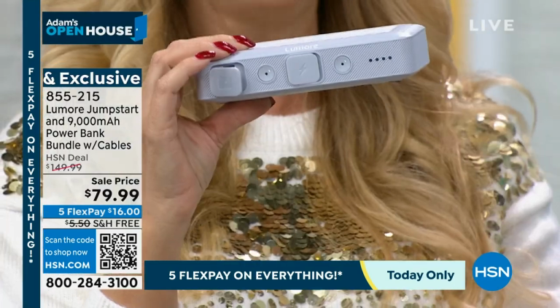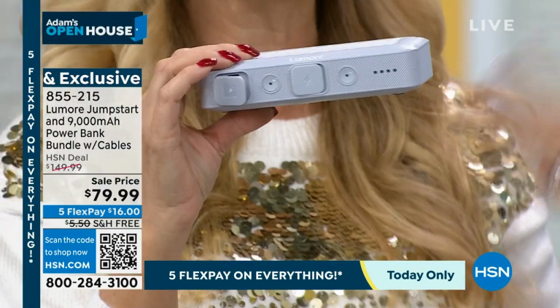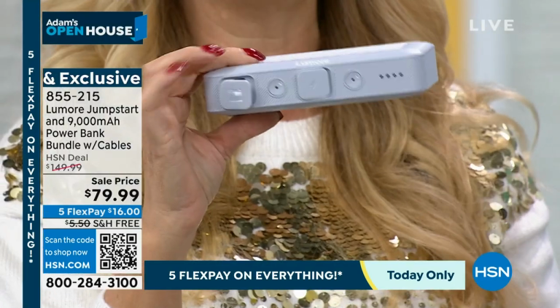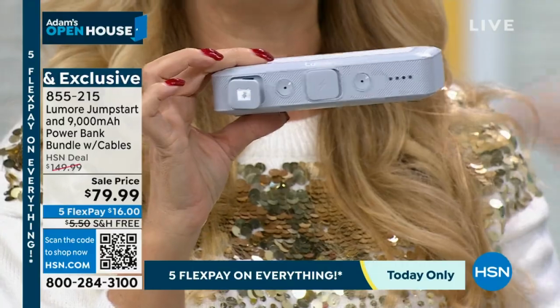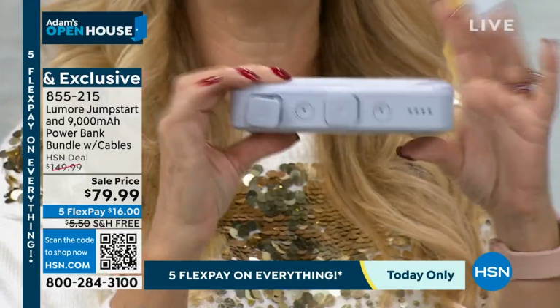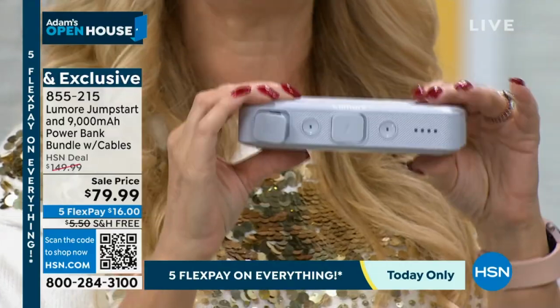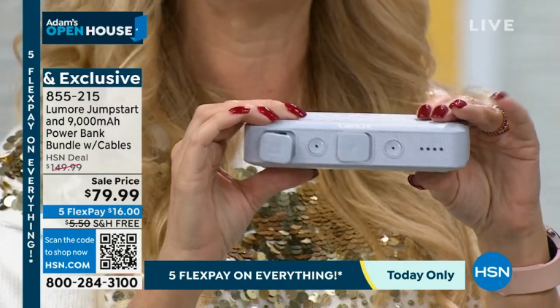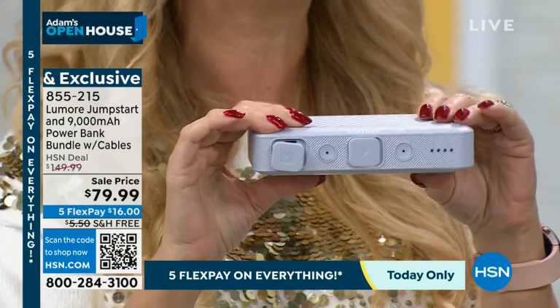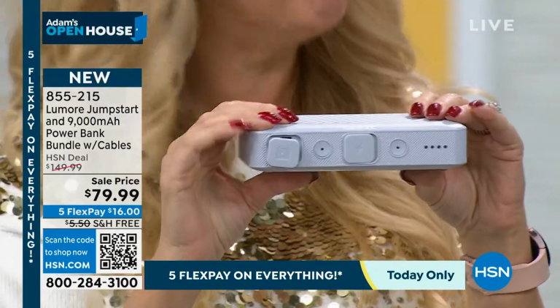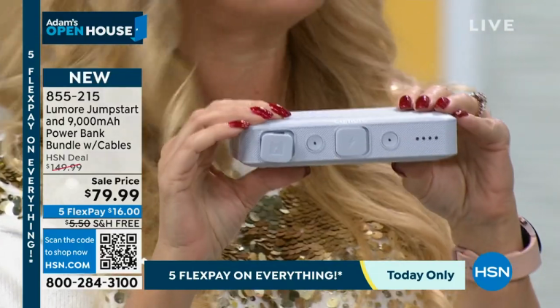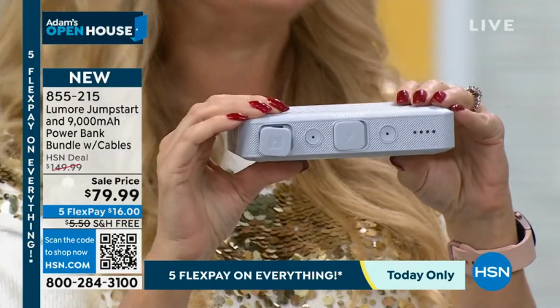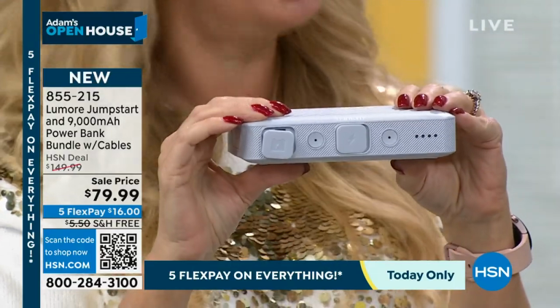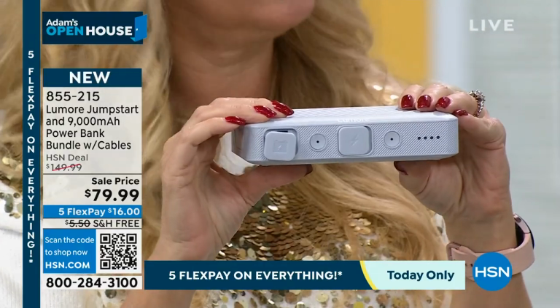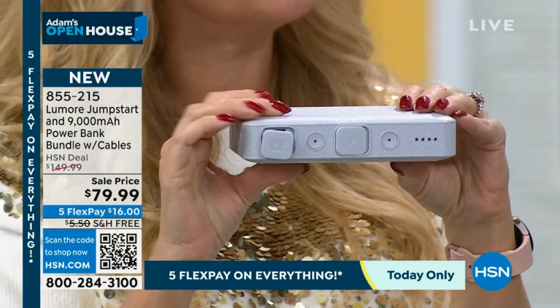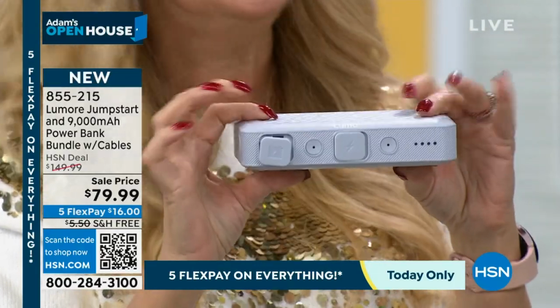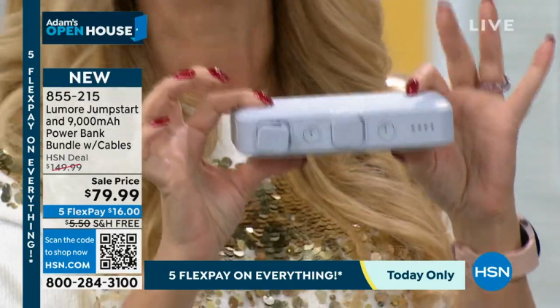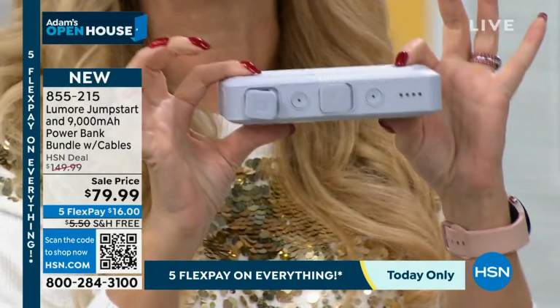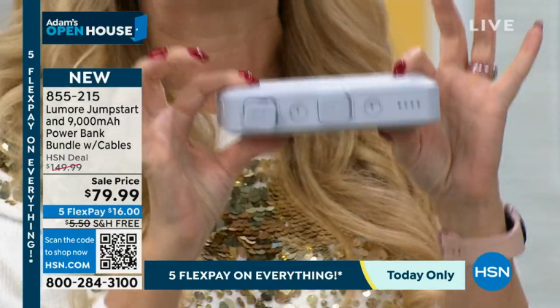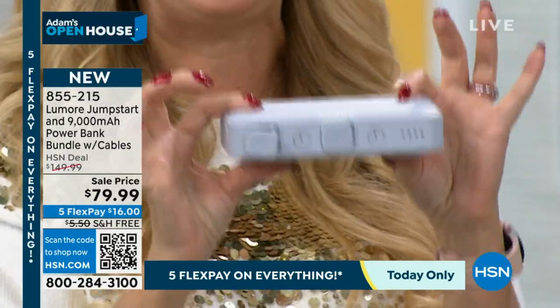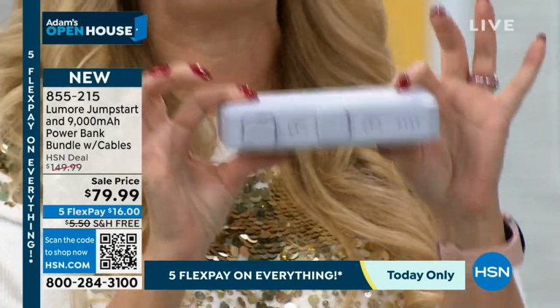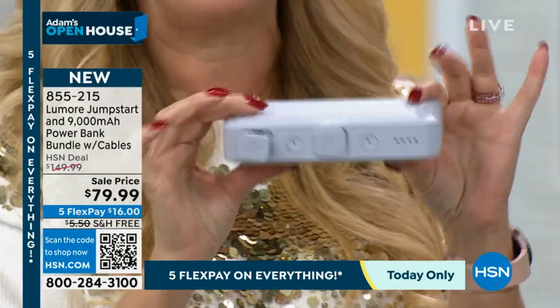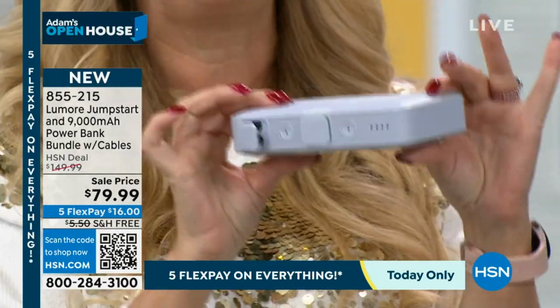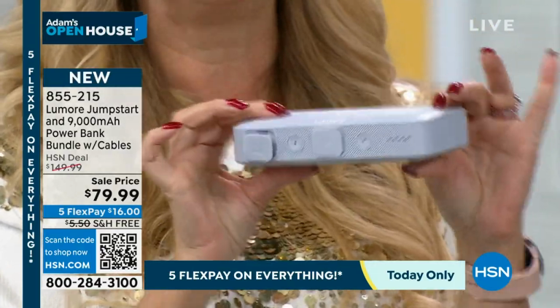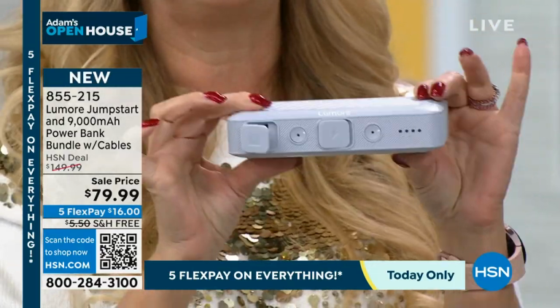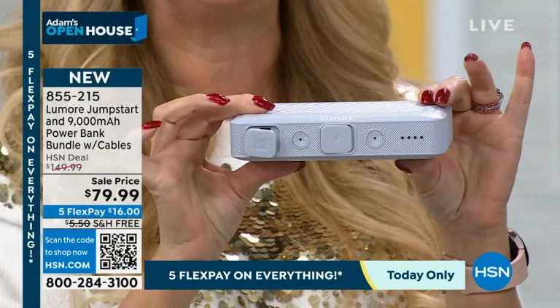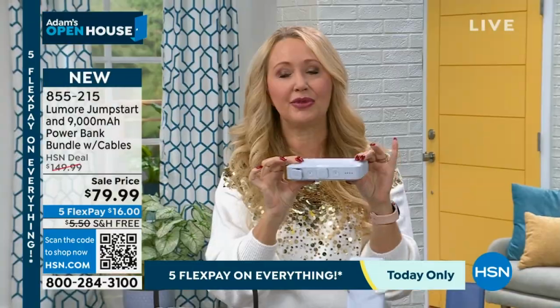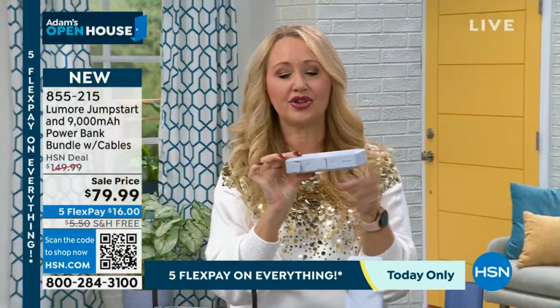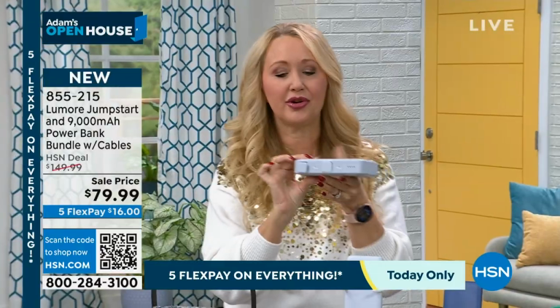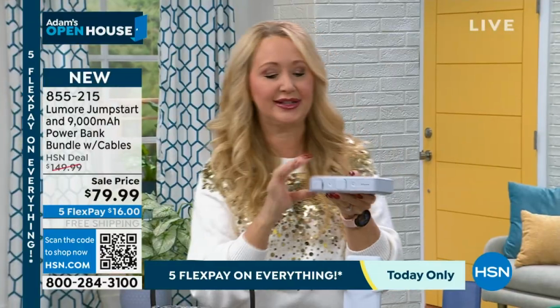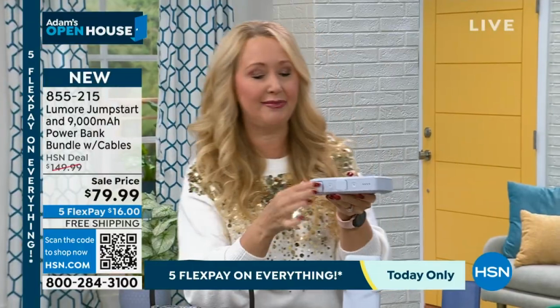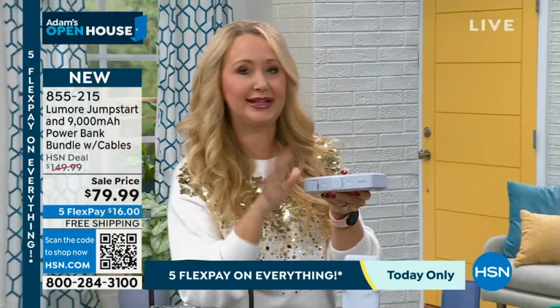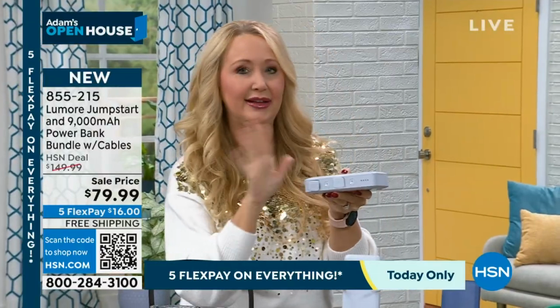The 9,000 milliamp portable charger was selling individually for about $40 — so to get that along with the jump starter is amazing.